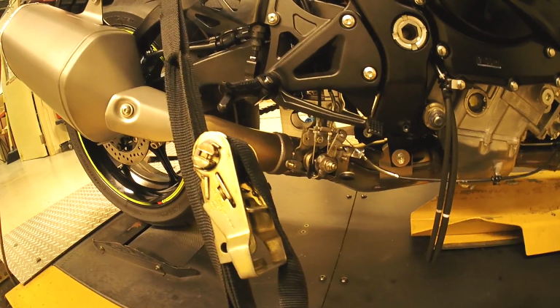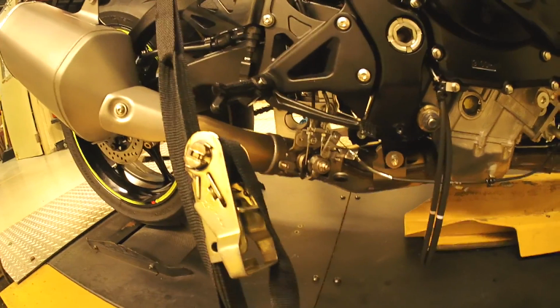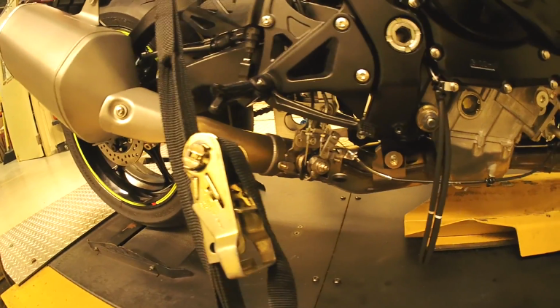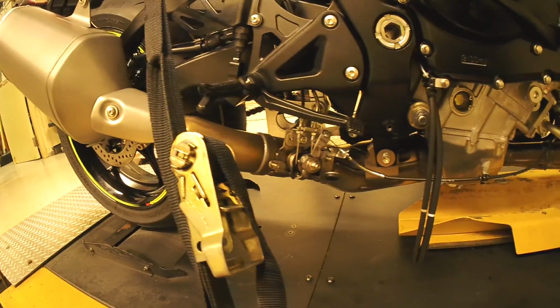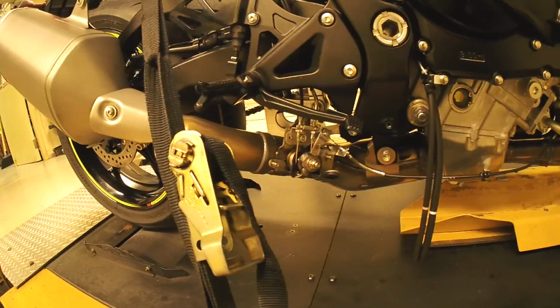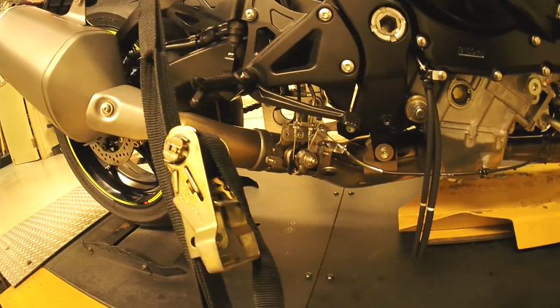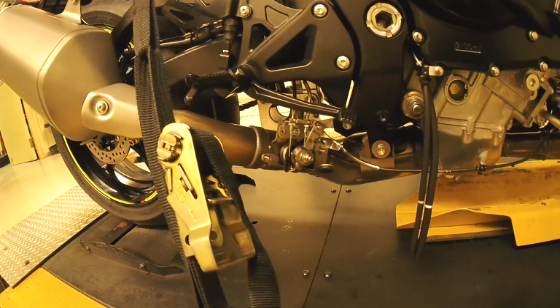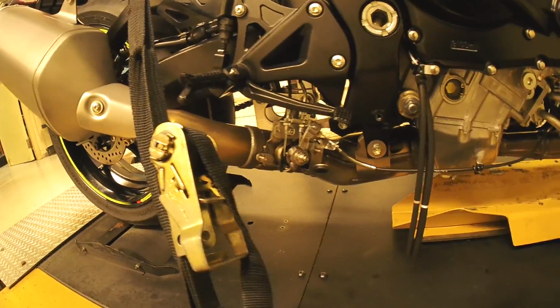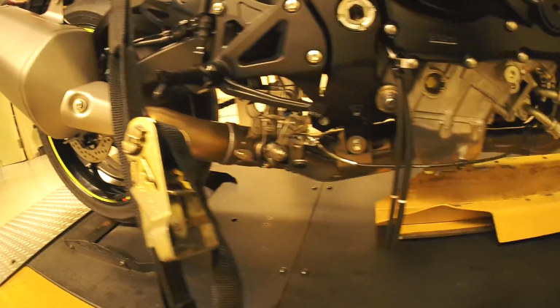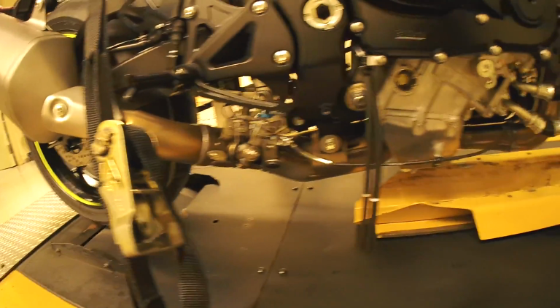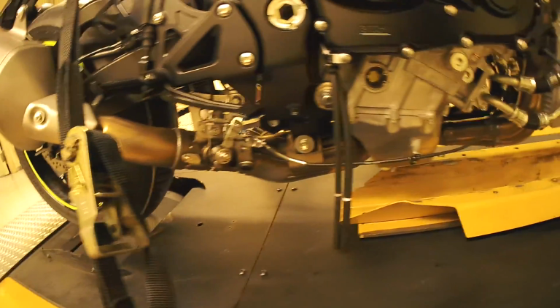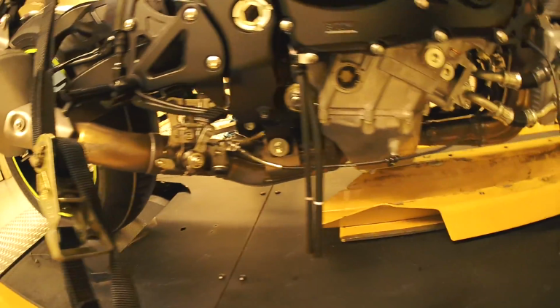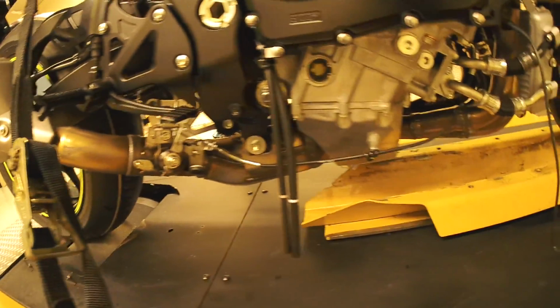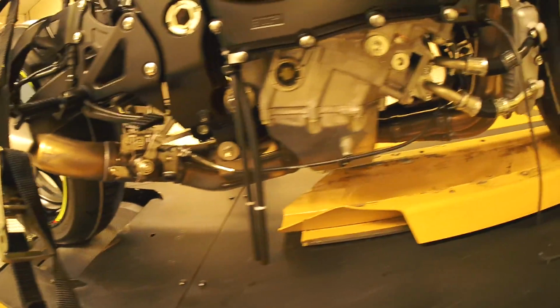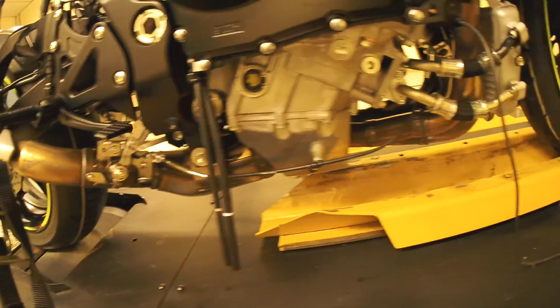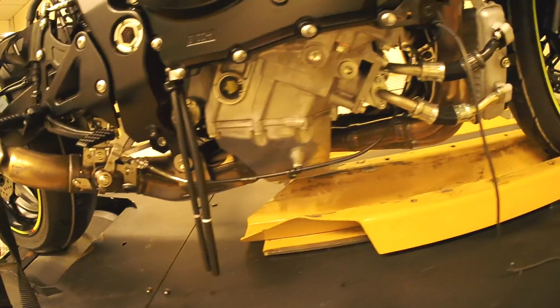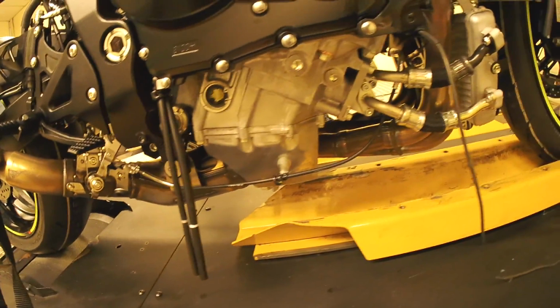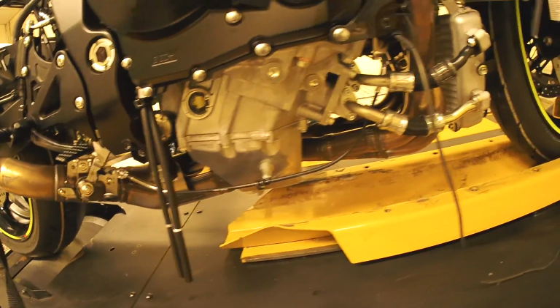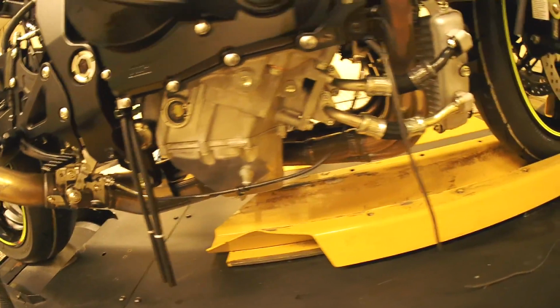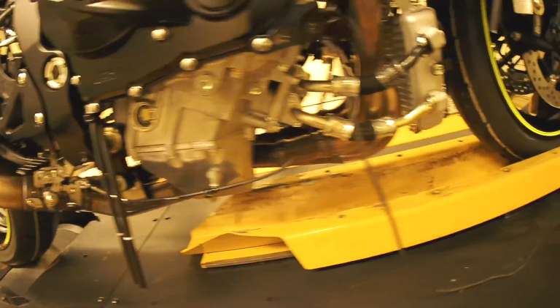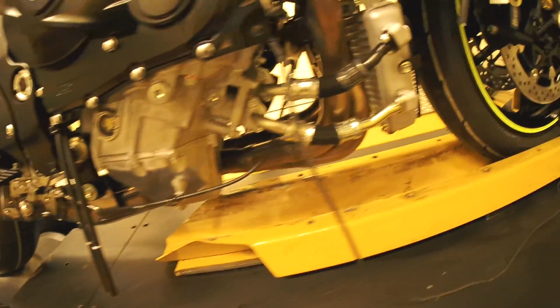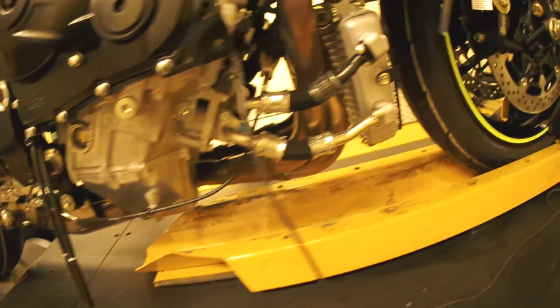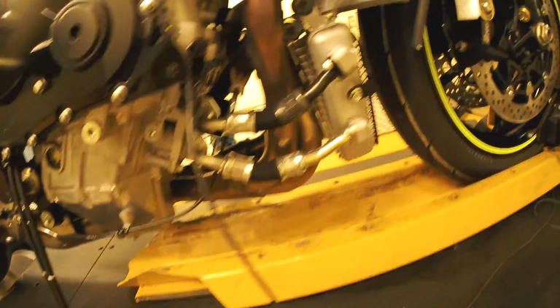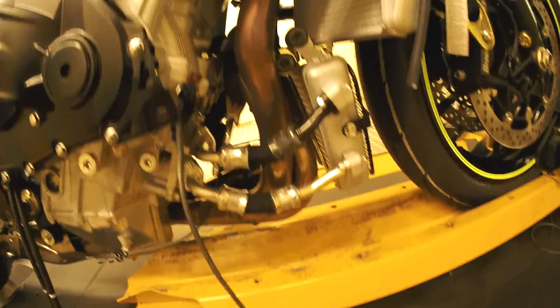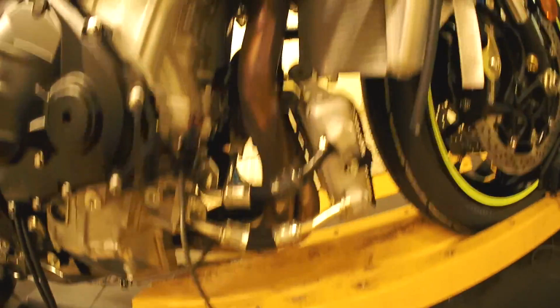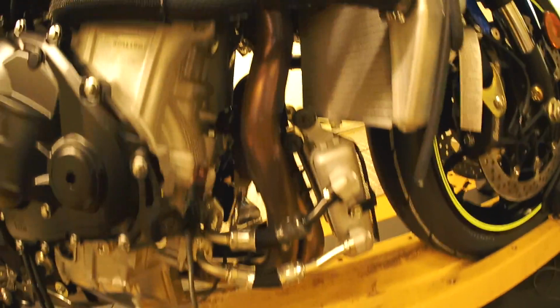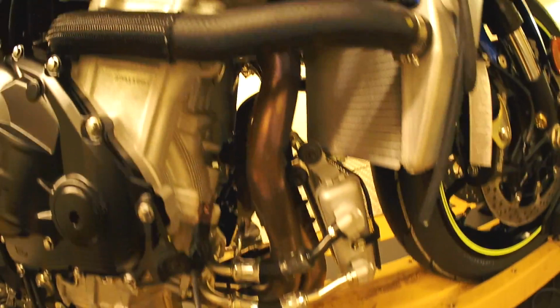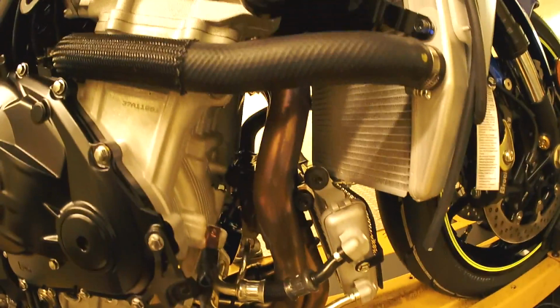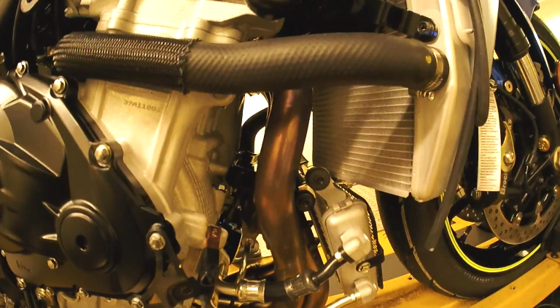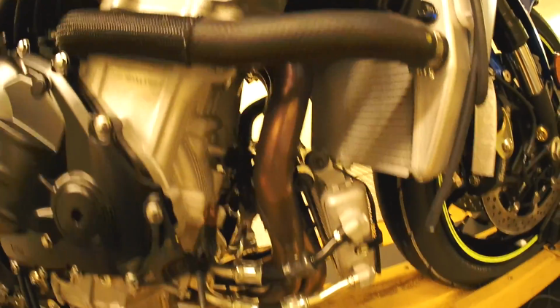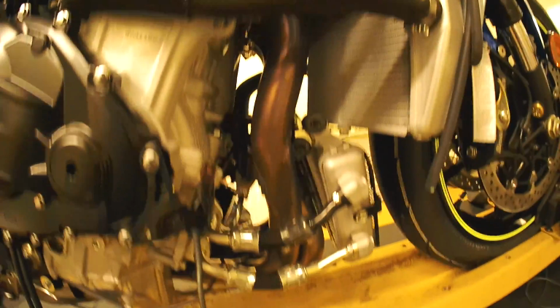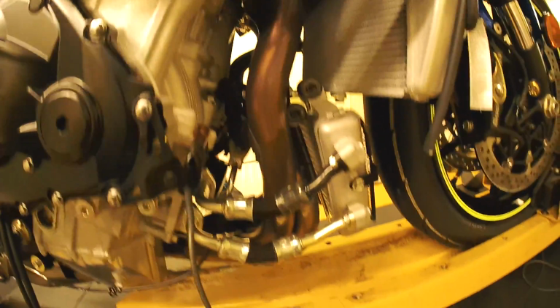Figuring out exactly how the OEM exhaust works is one of the cooler things we get to do here at Brock's Performance.